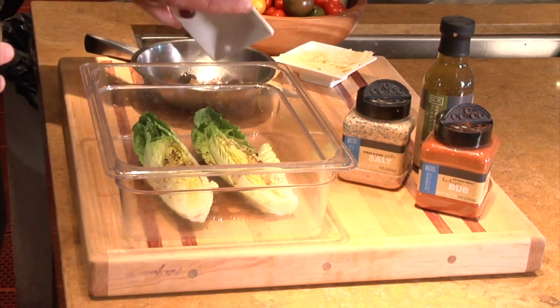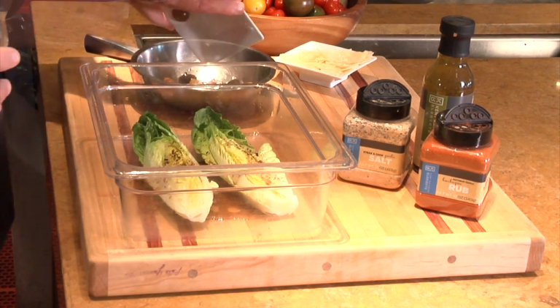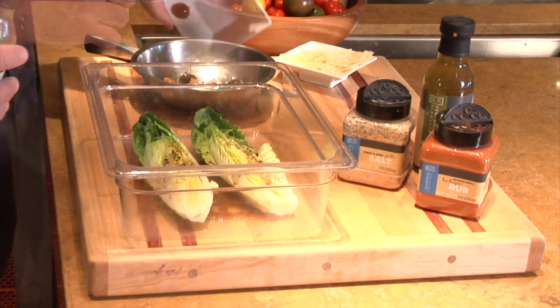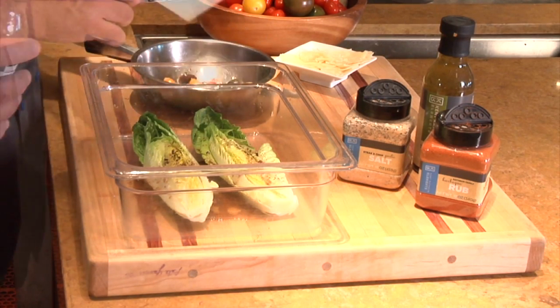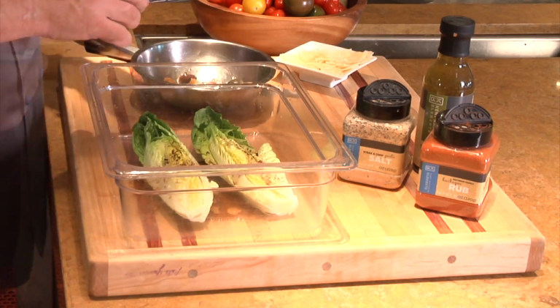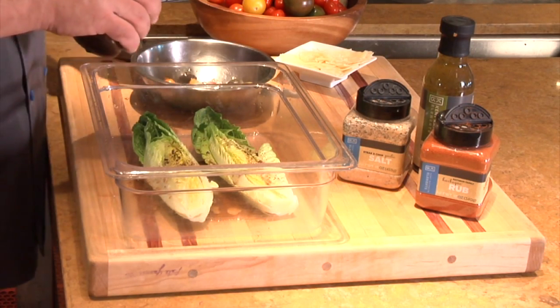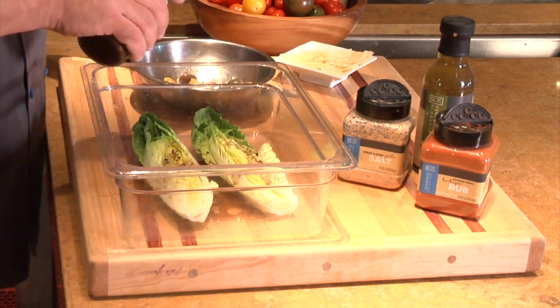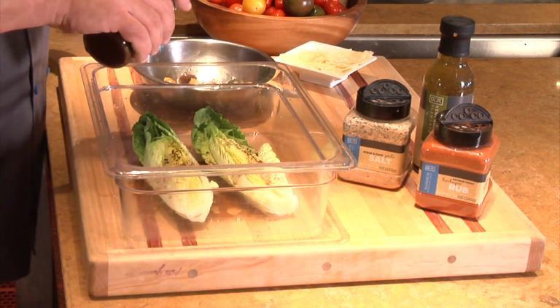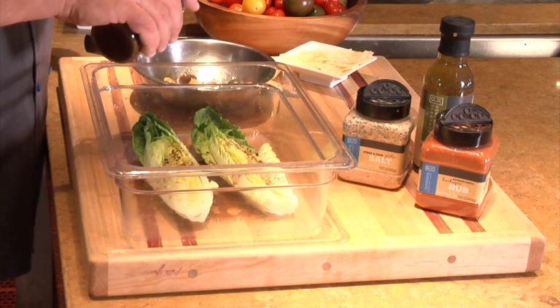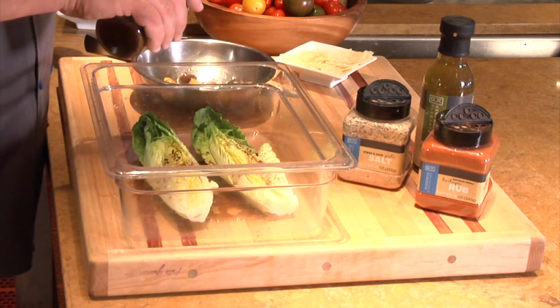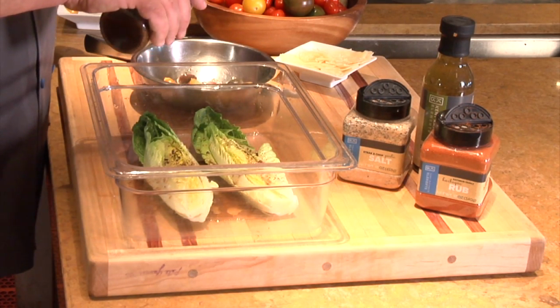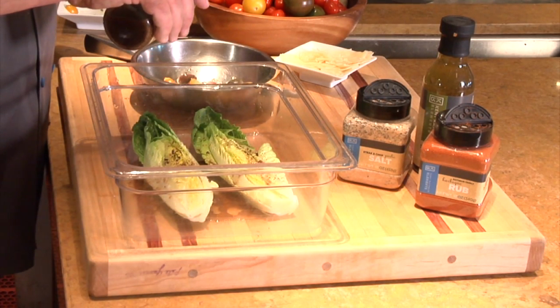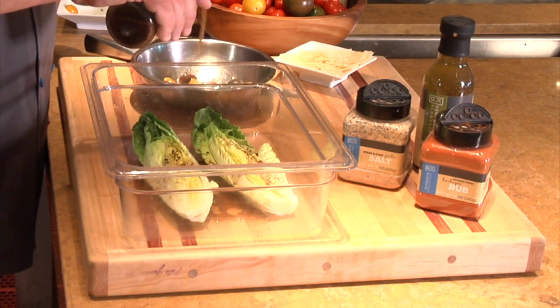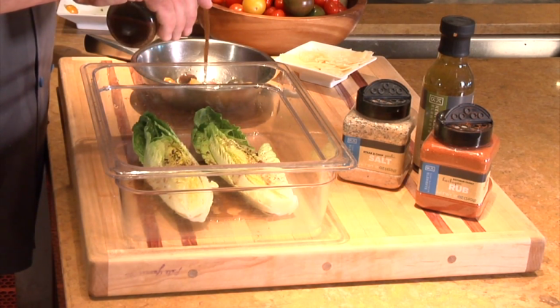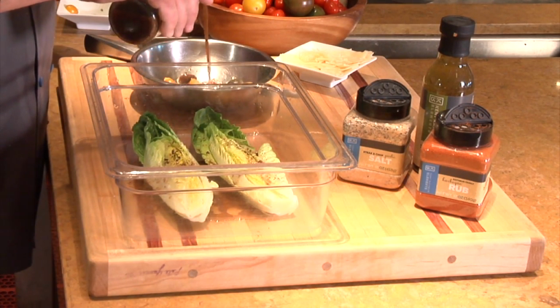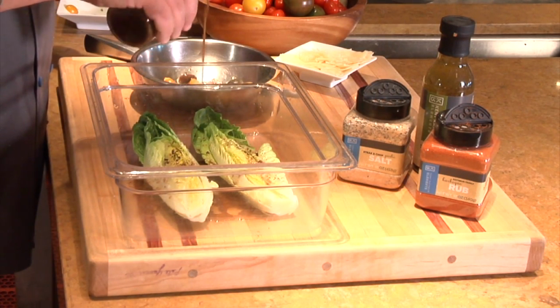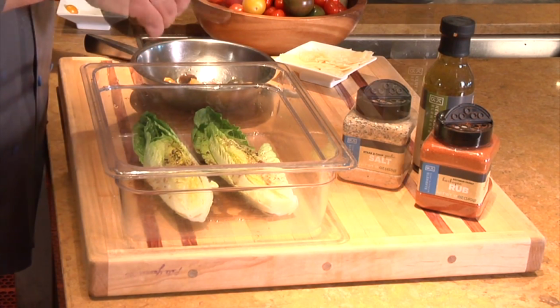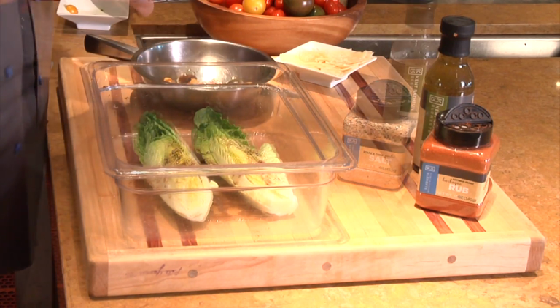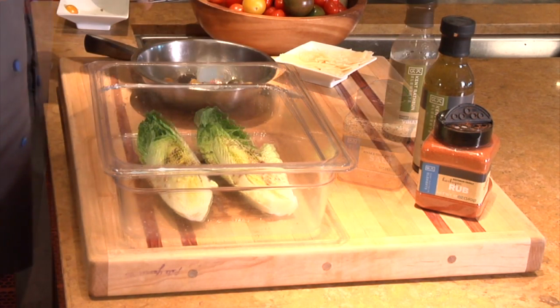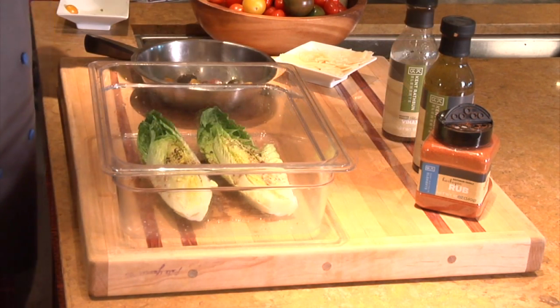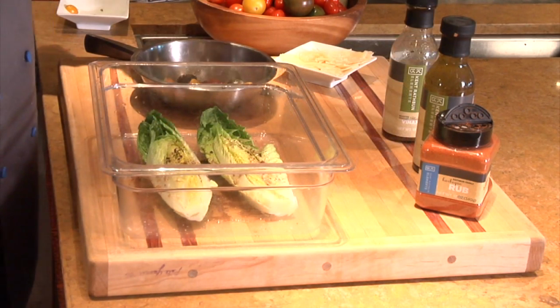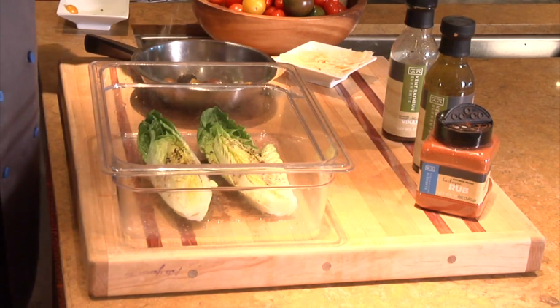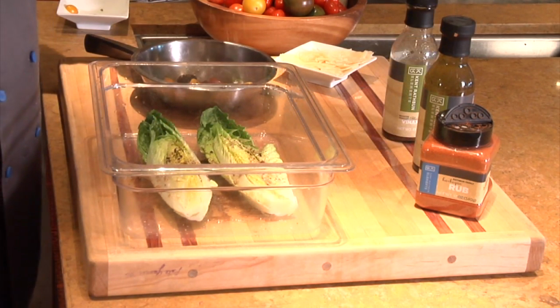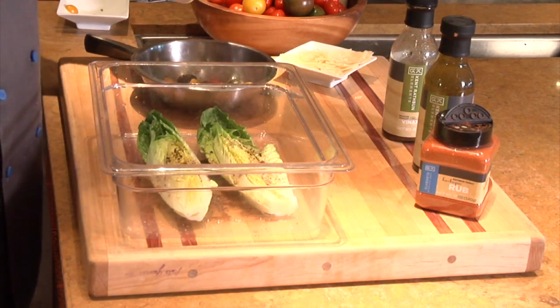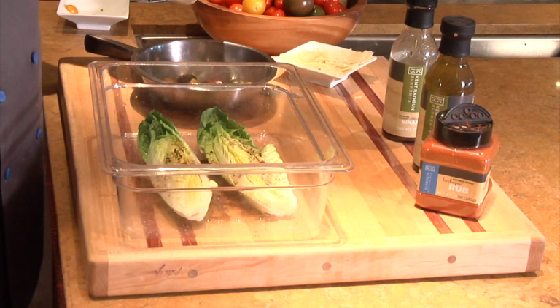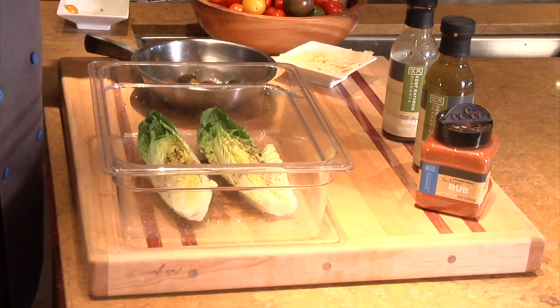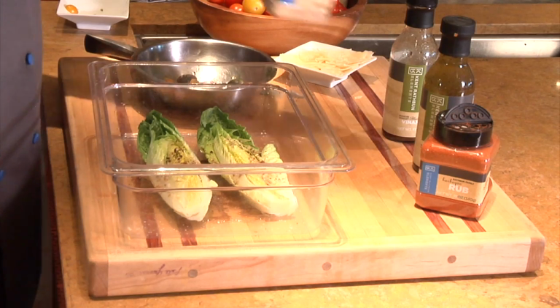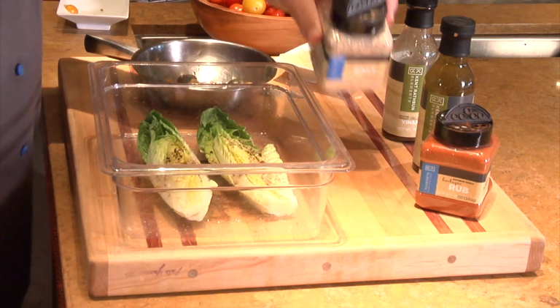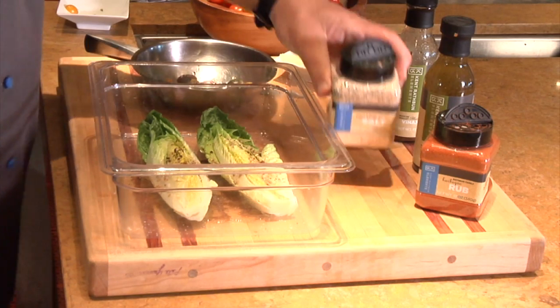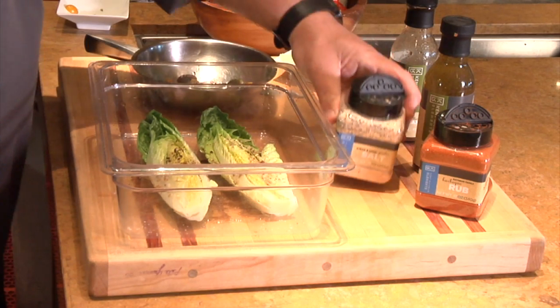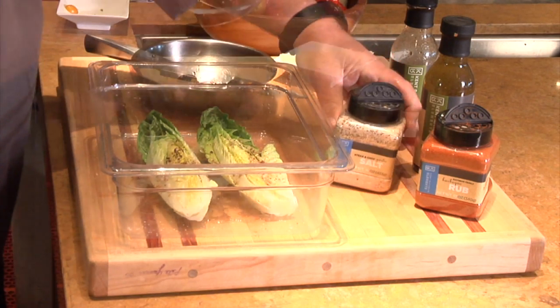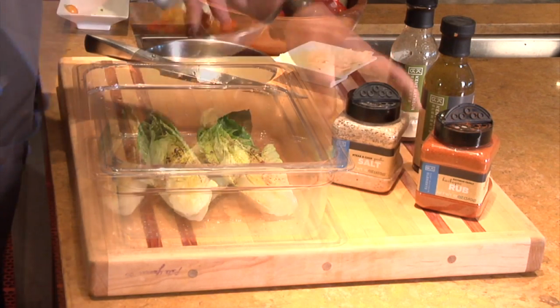Marinate the Cherry Tomatoes with Black Pepper Vinaigrette as well. Season with Steak and Chop Garlic Salt.